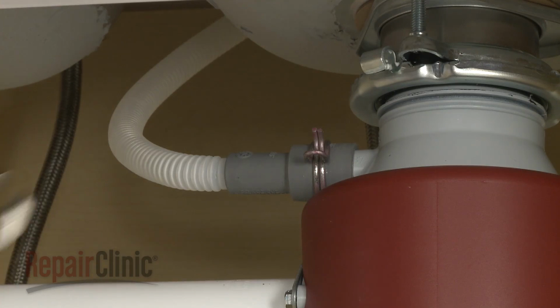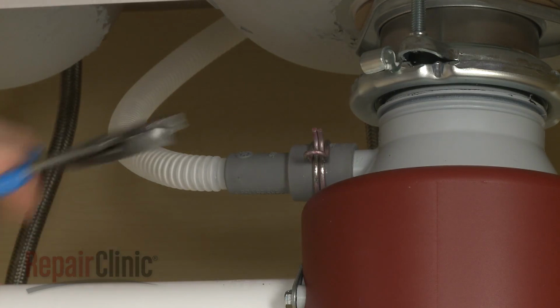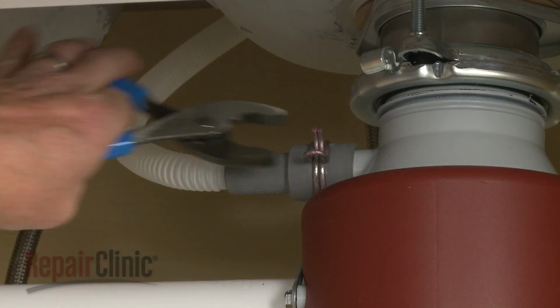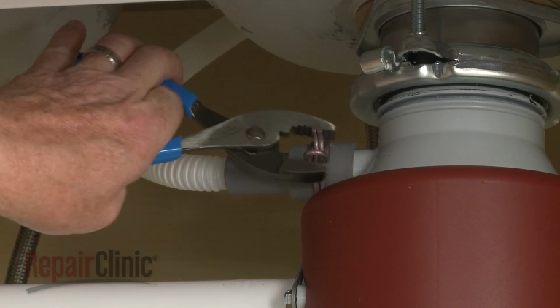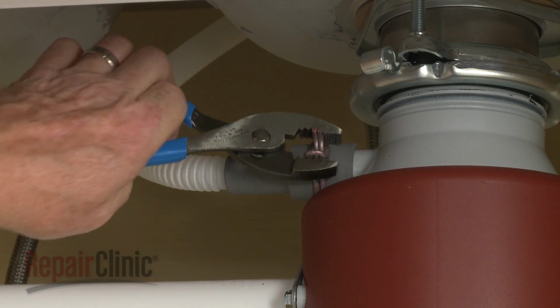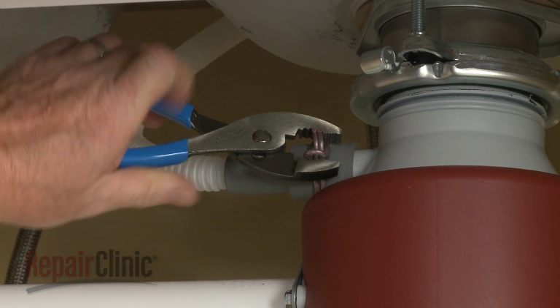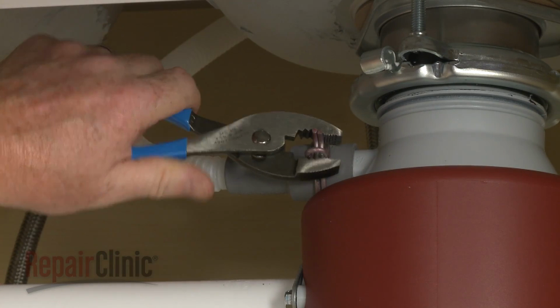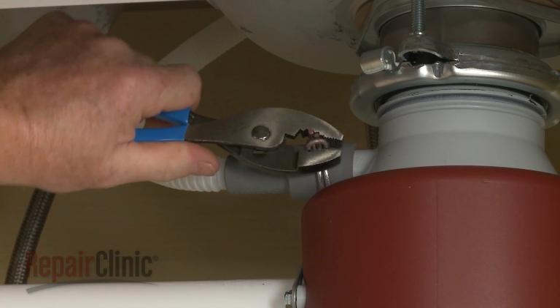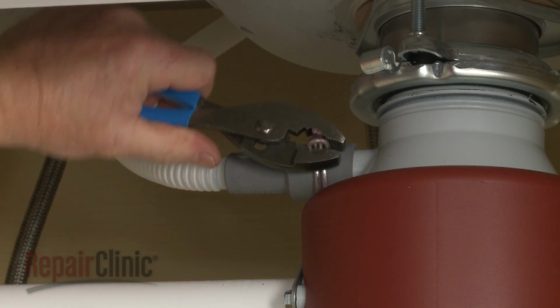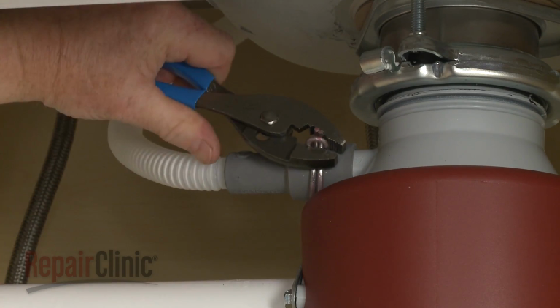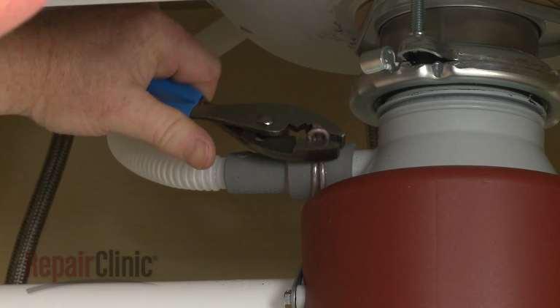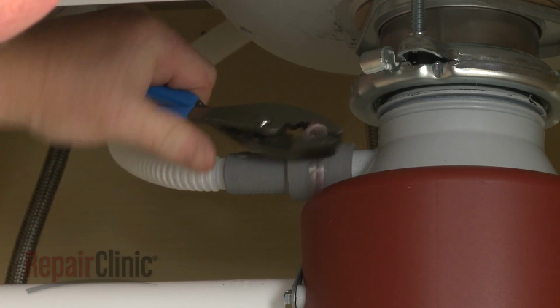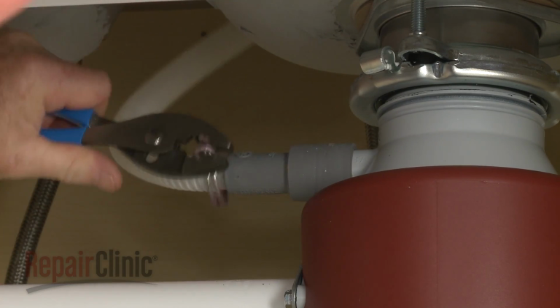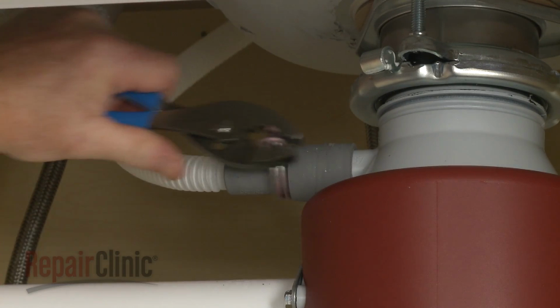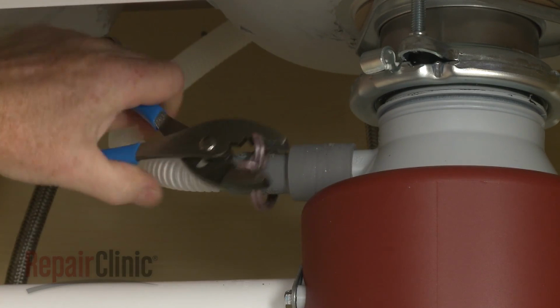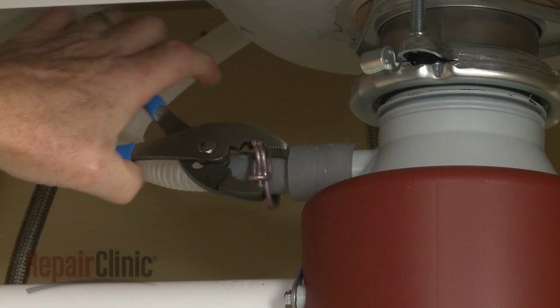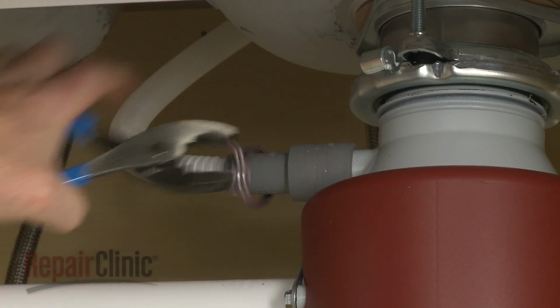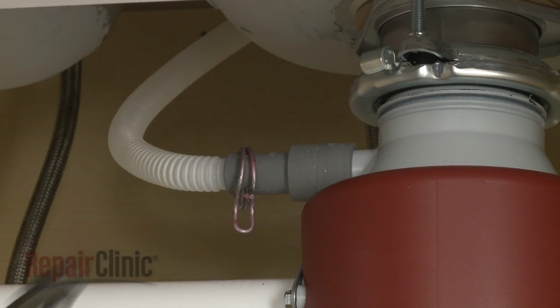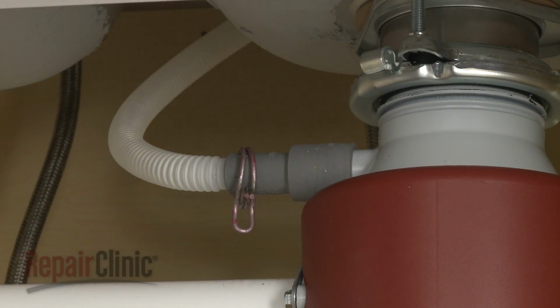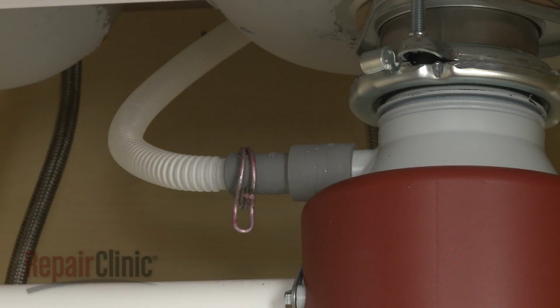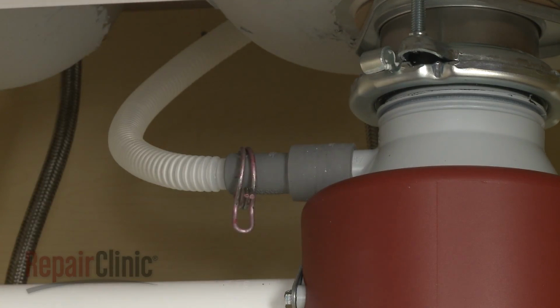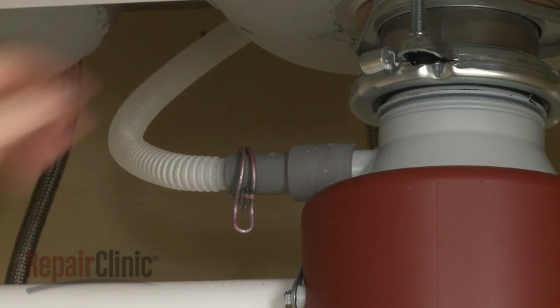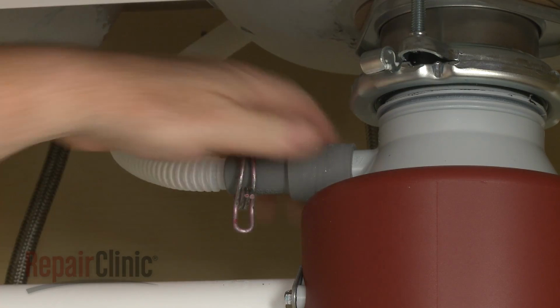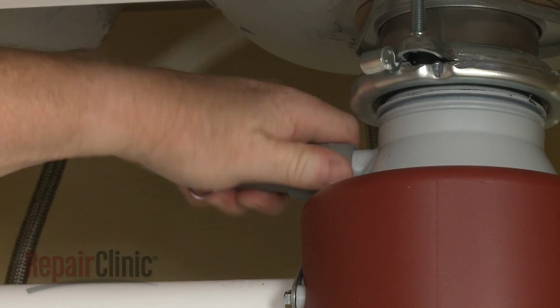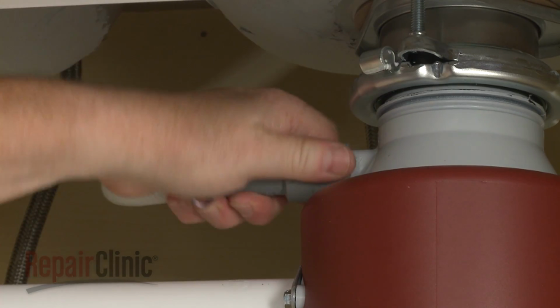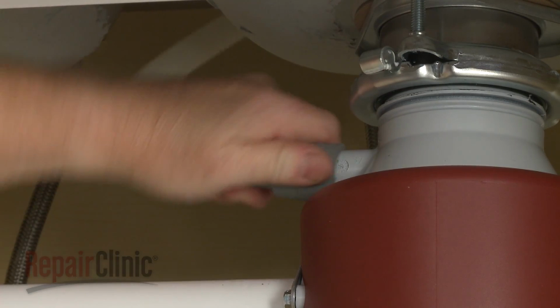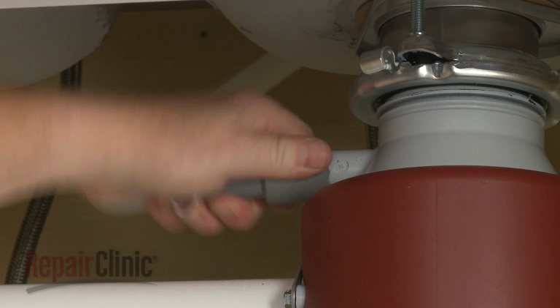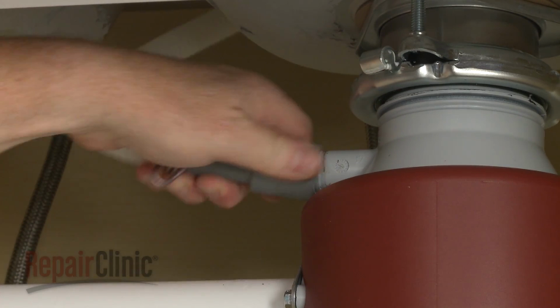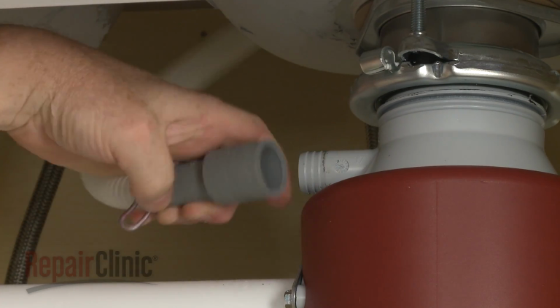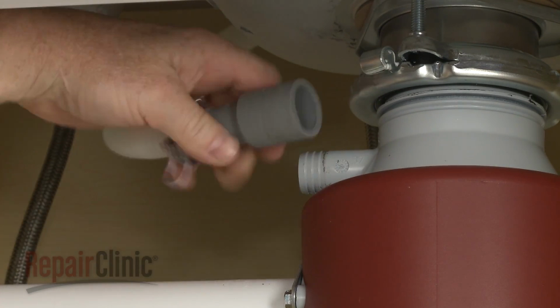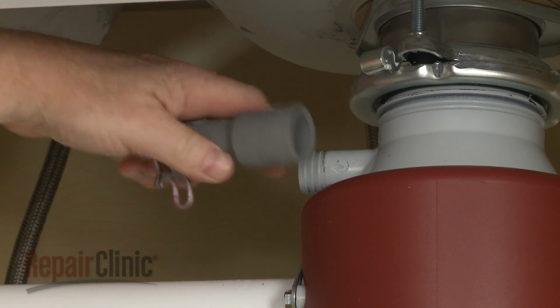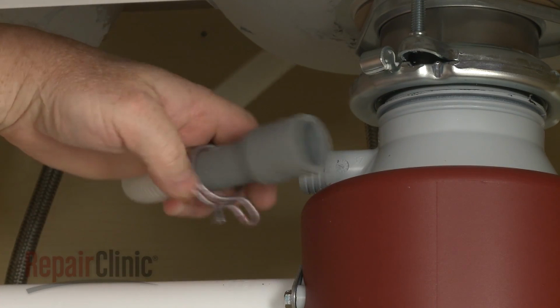Disconnect the drain hose from the sink drain or garbage disposer and feed it through the cabinet.